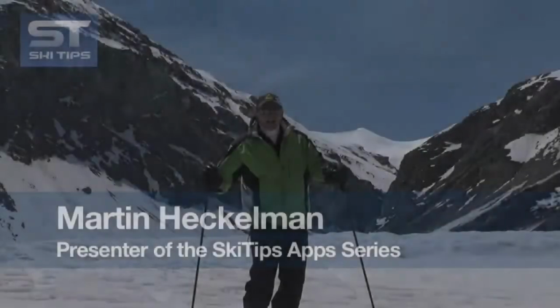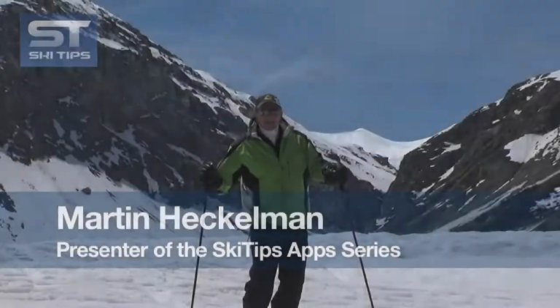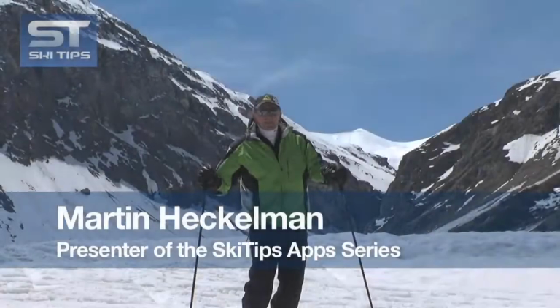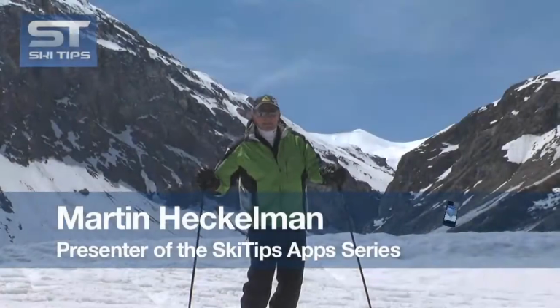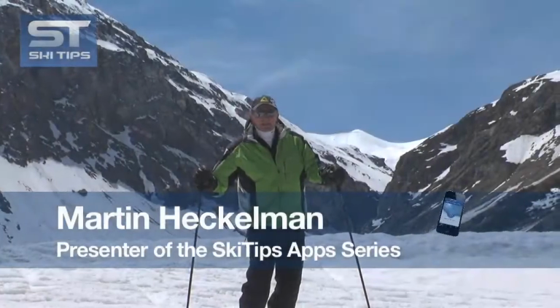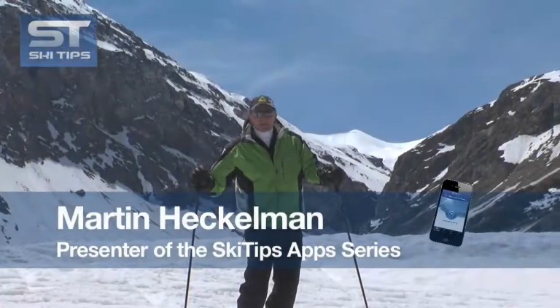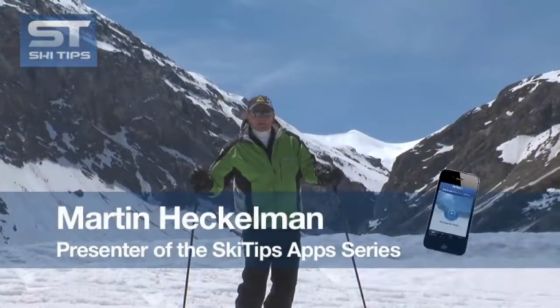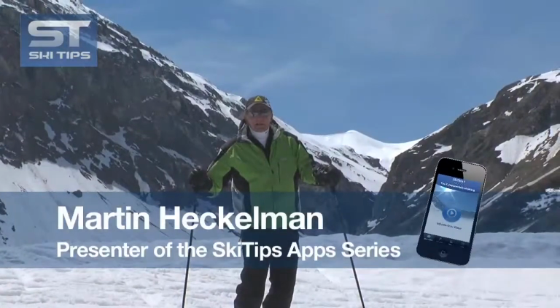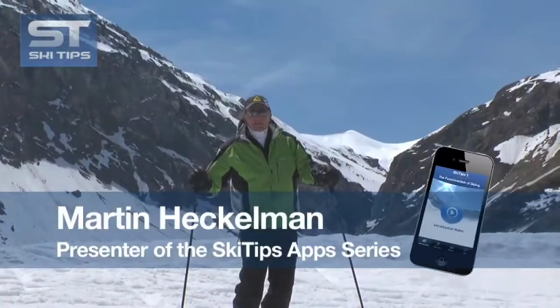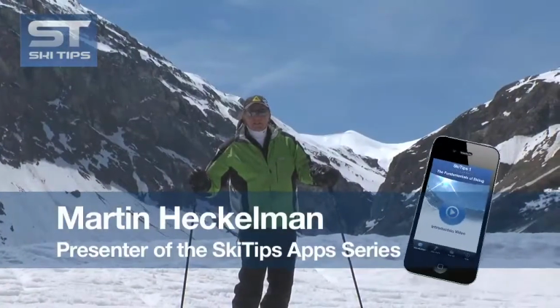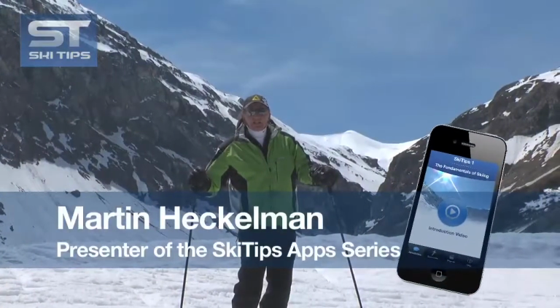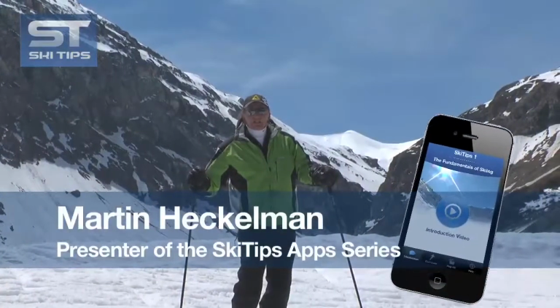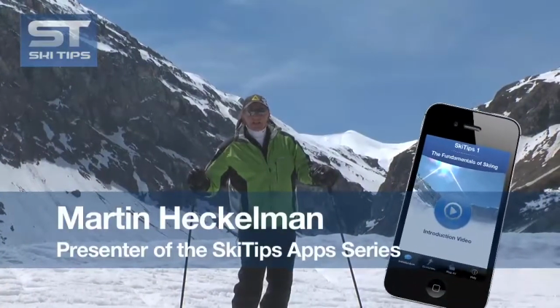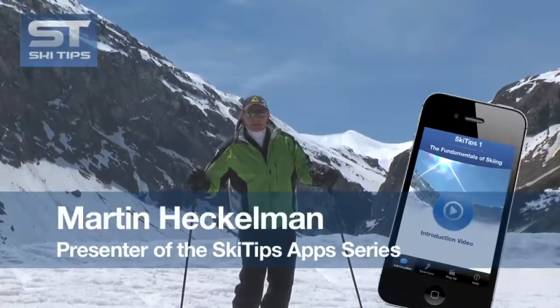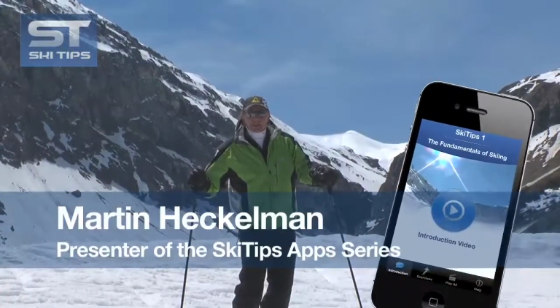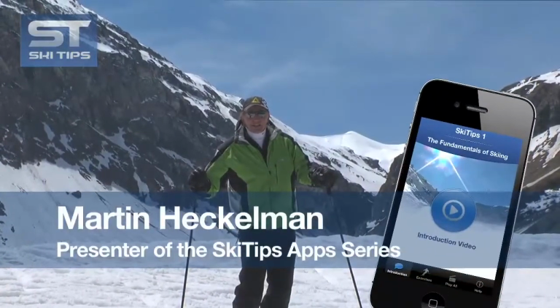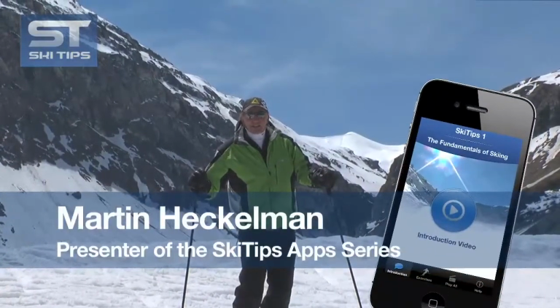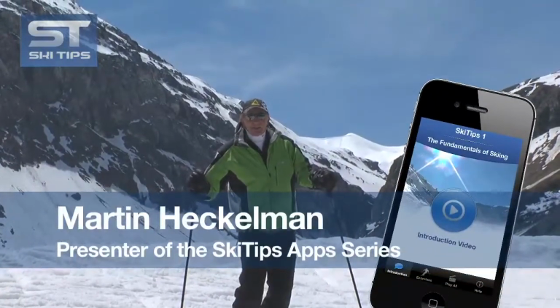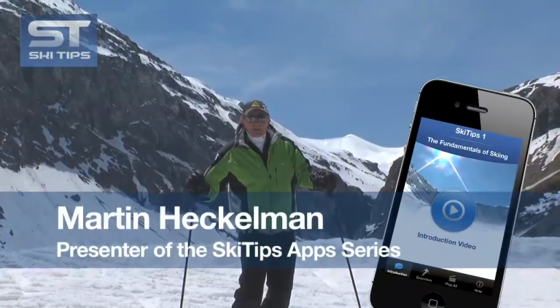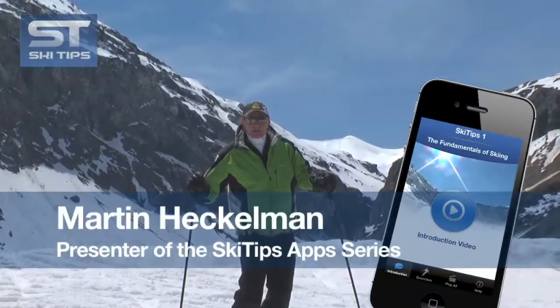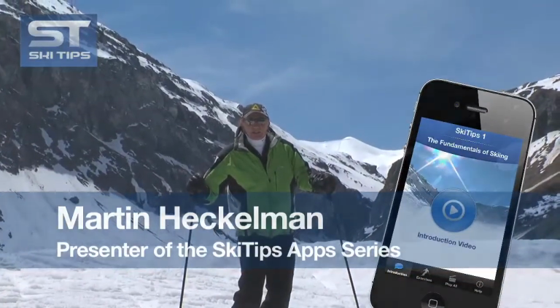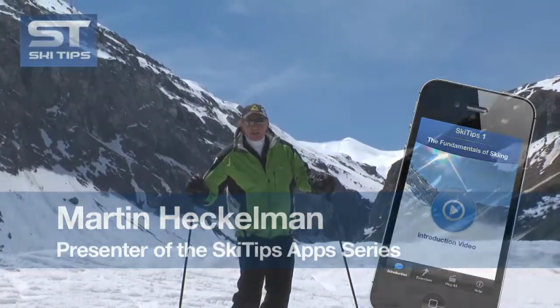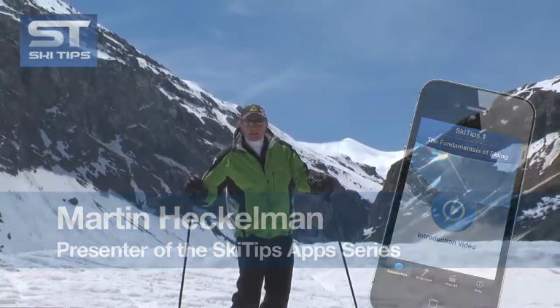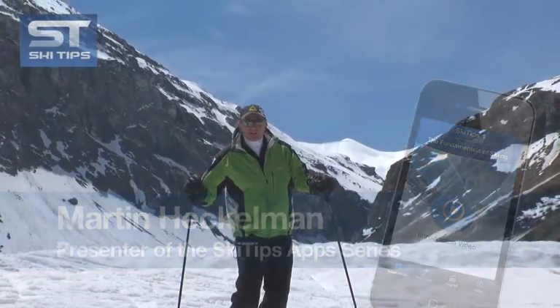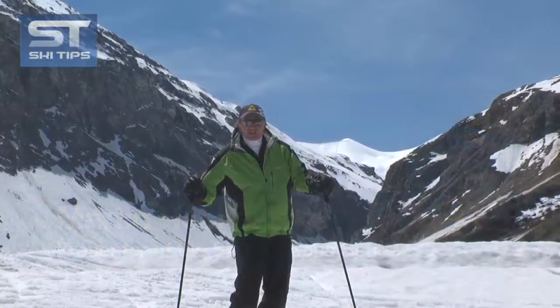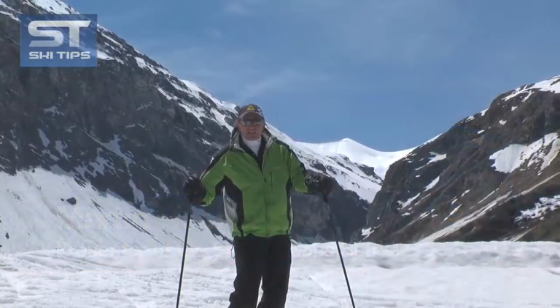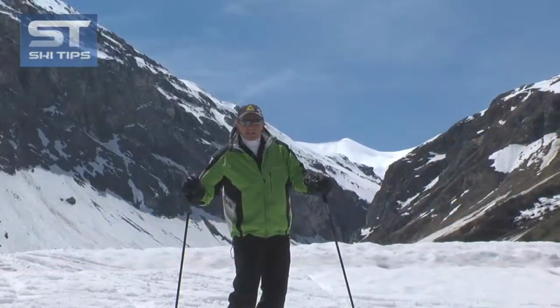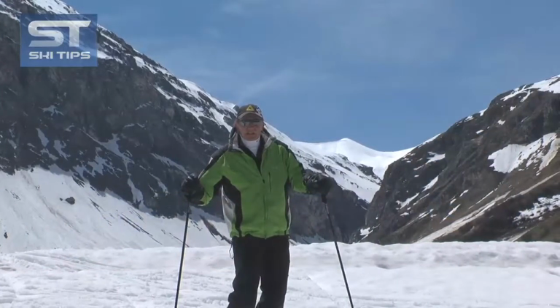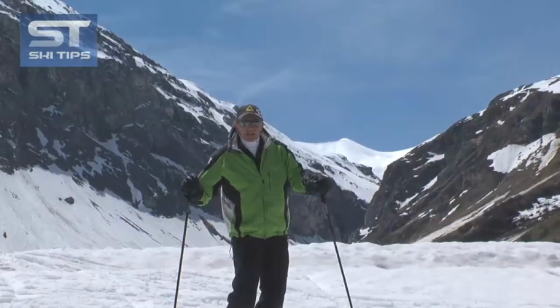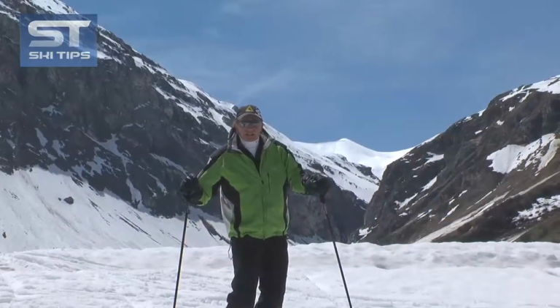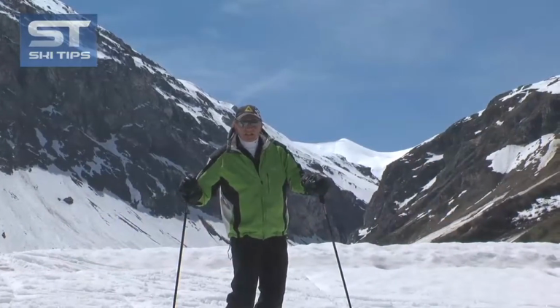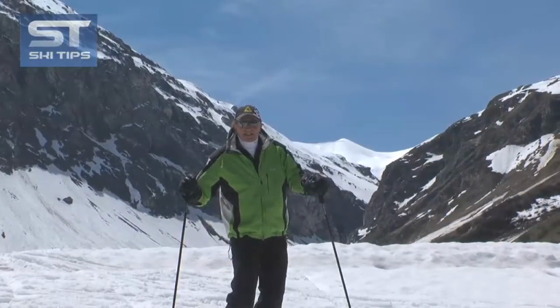Hi, I'm Martin Heckleman, creator of the Ski Tips apps, and today we're going to see how to do the staircase side slide.